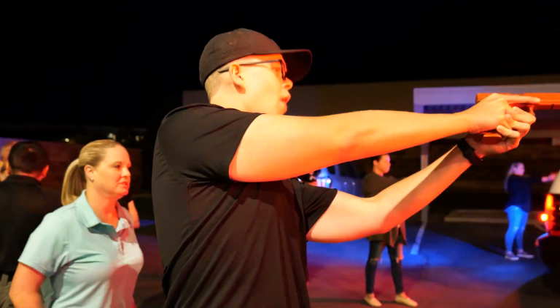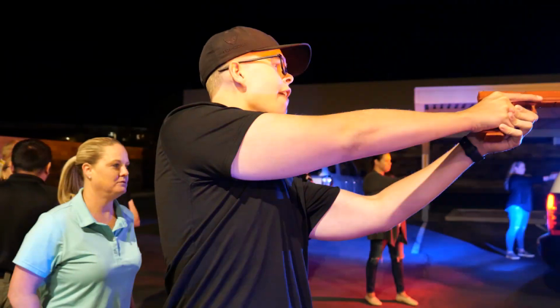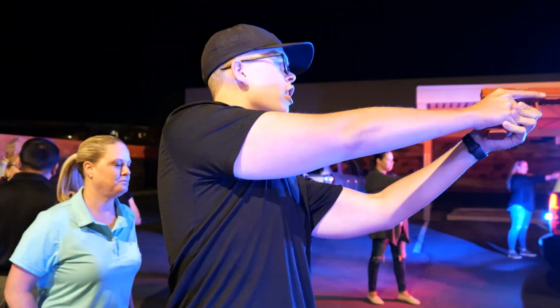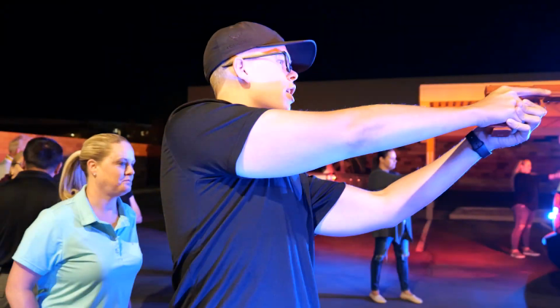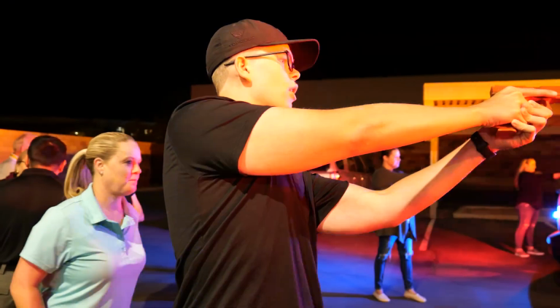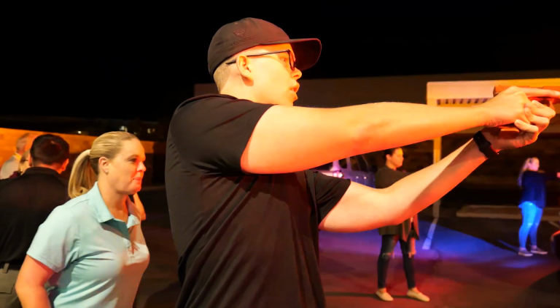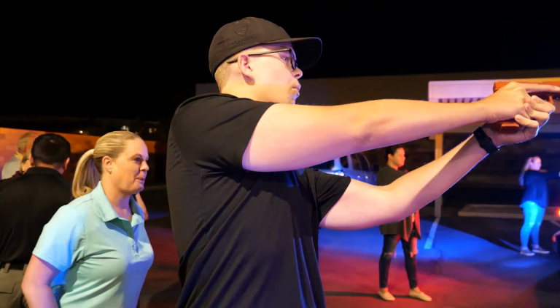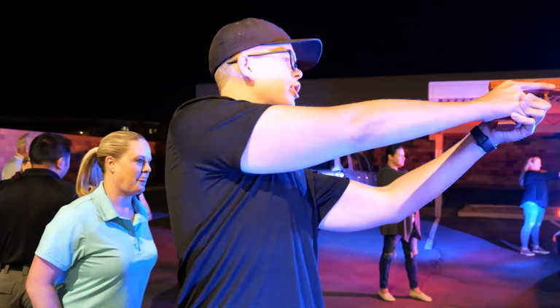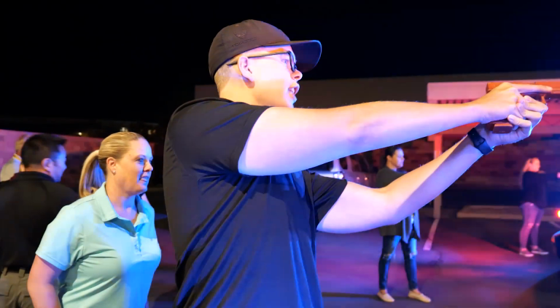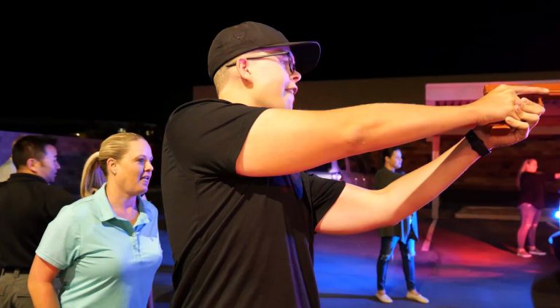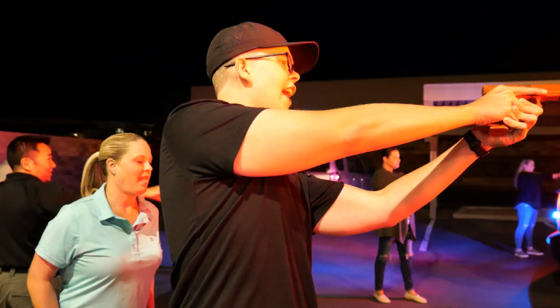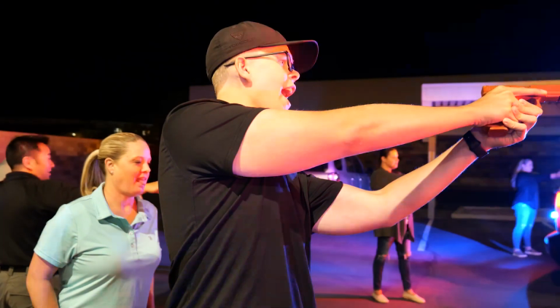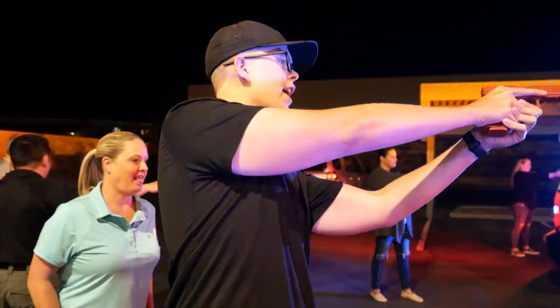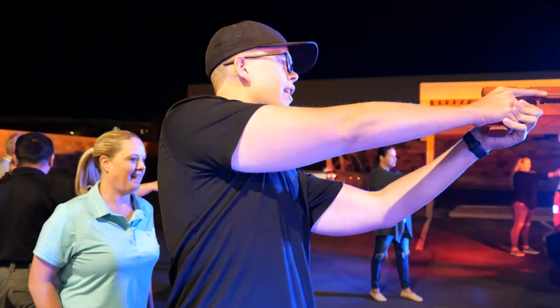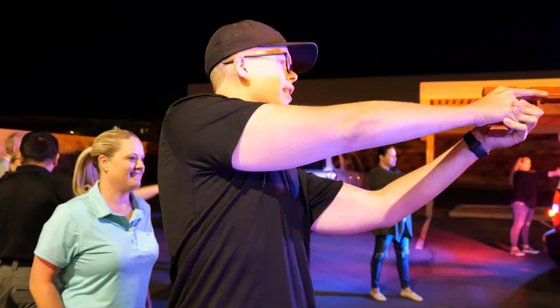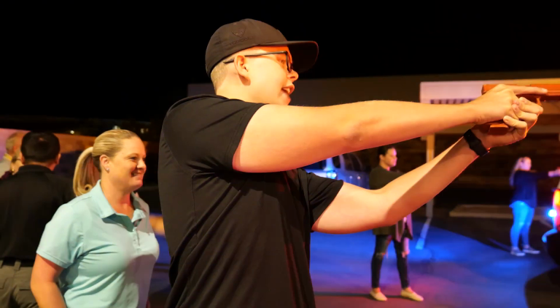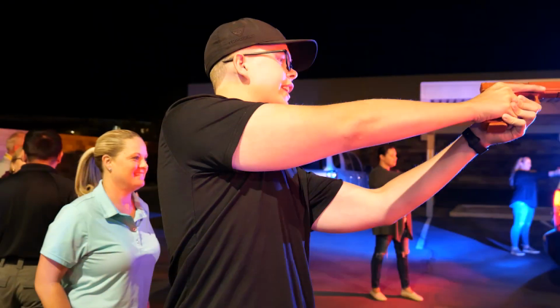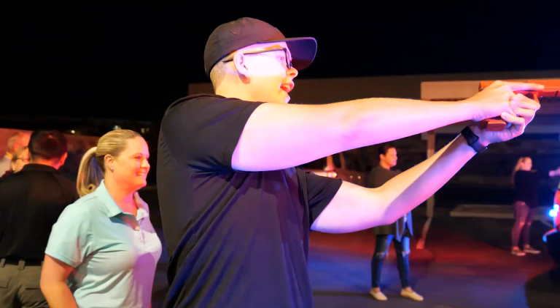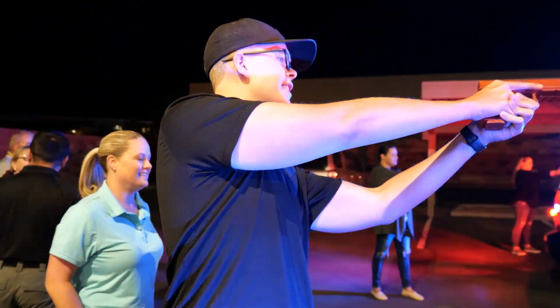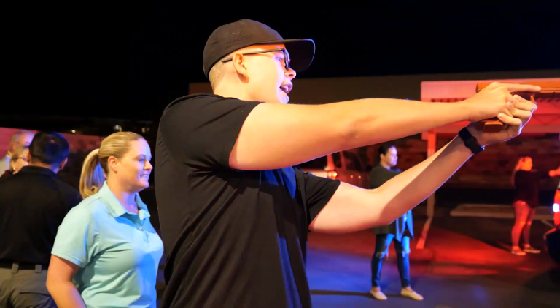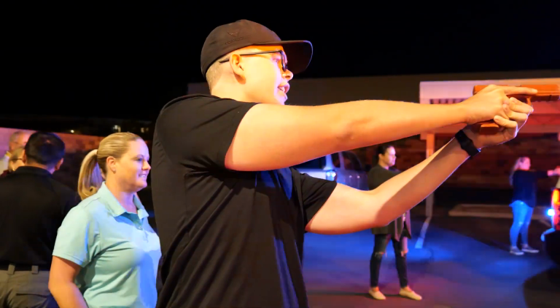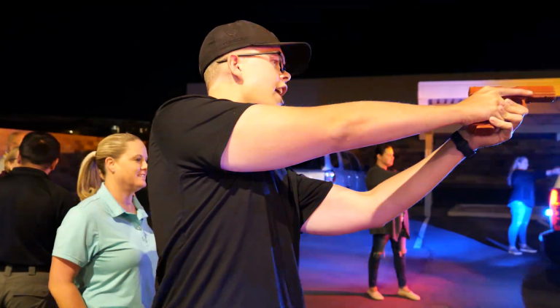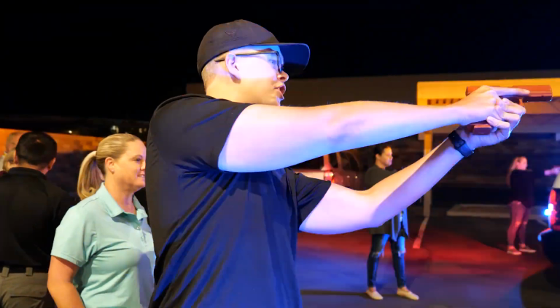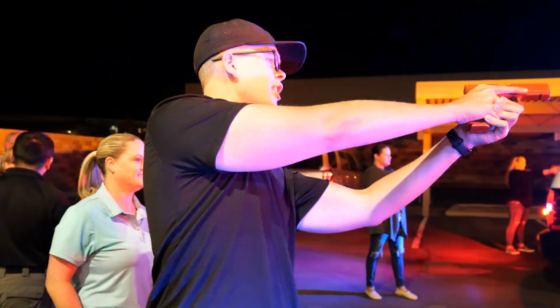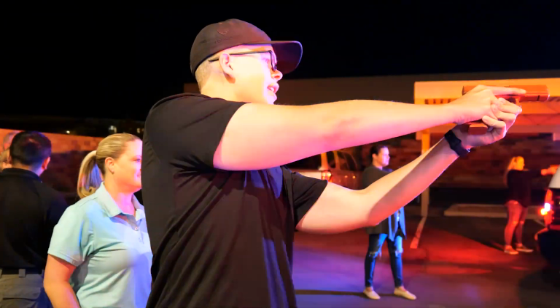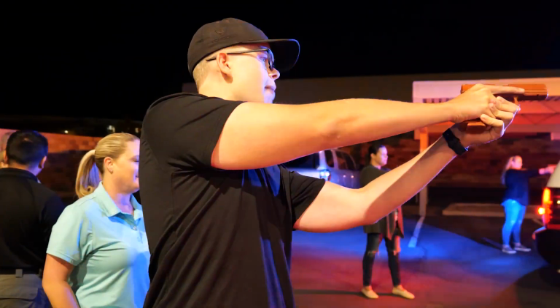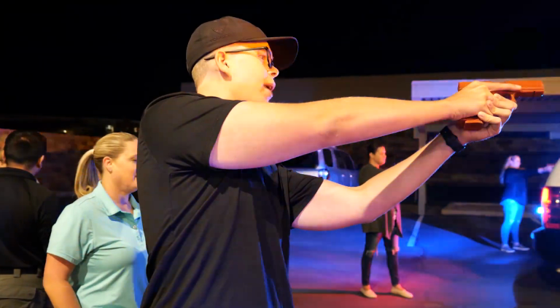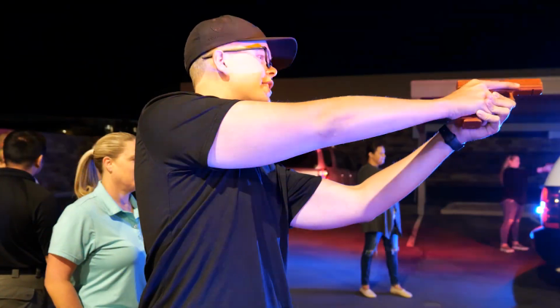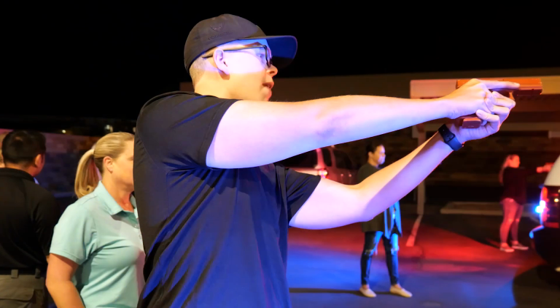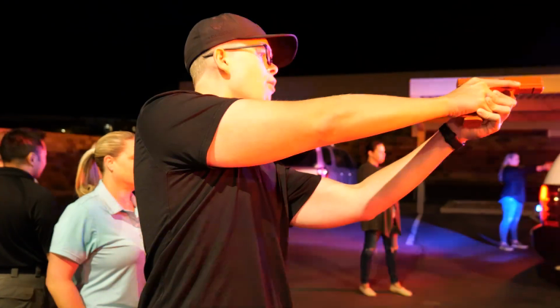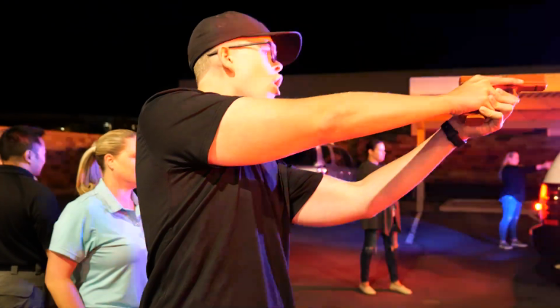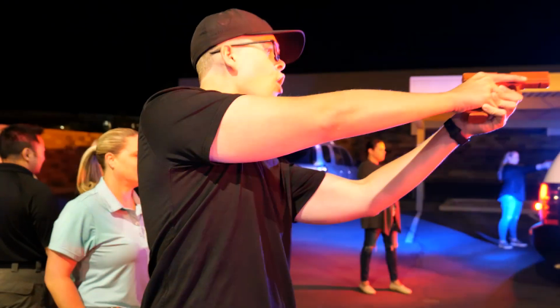Driver, with your left hand, take the keys out of the ignition and place them on the roof.